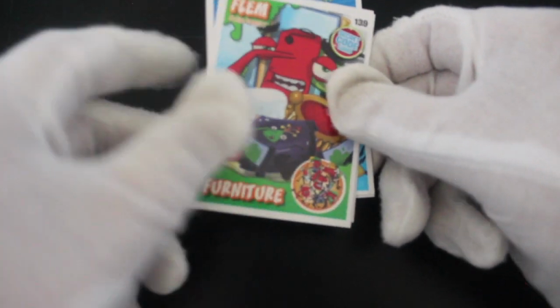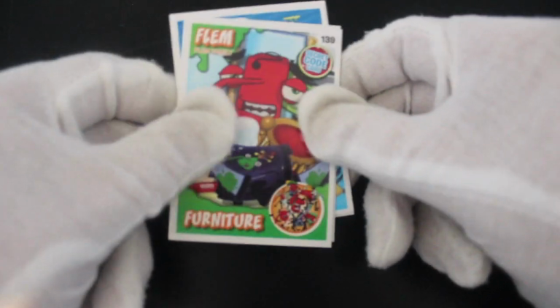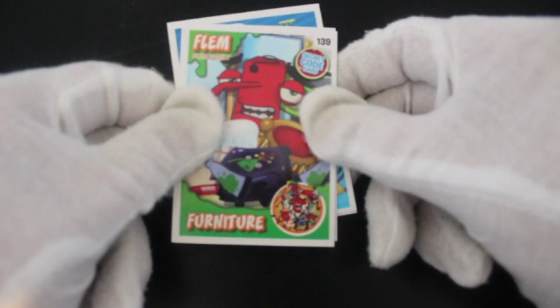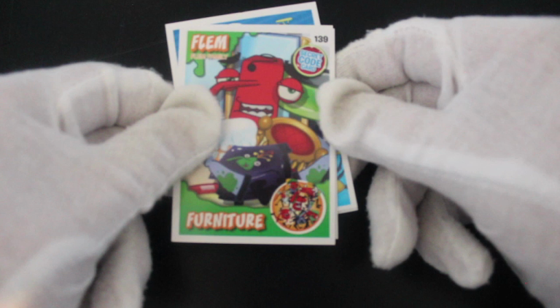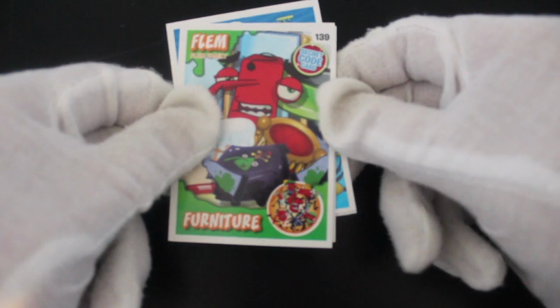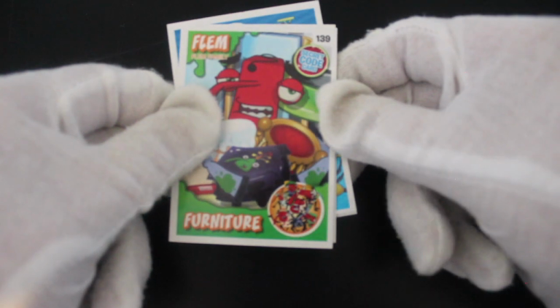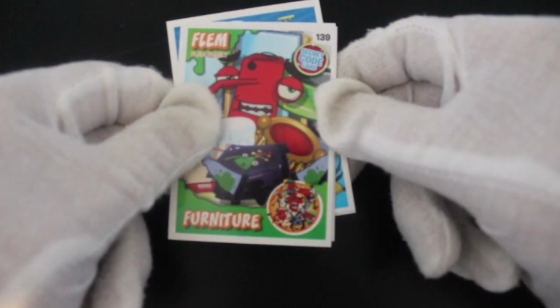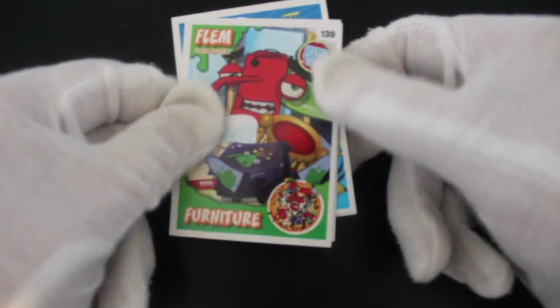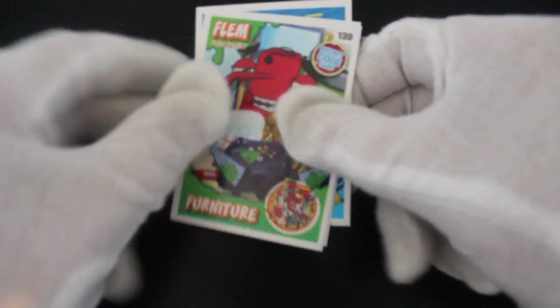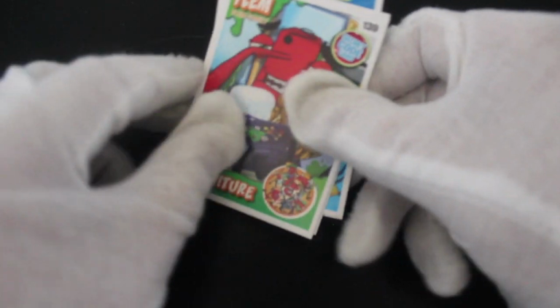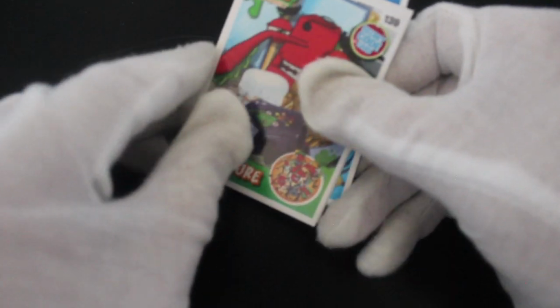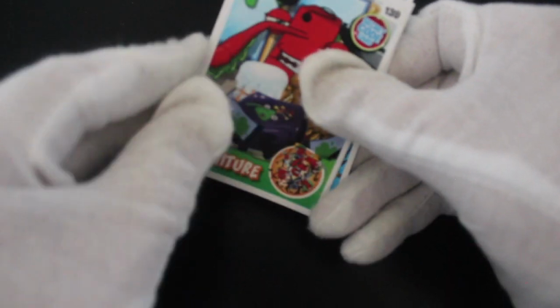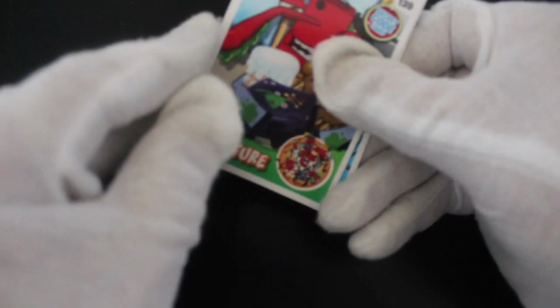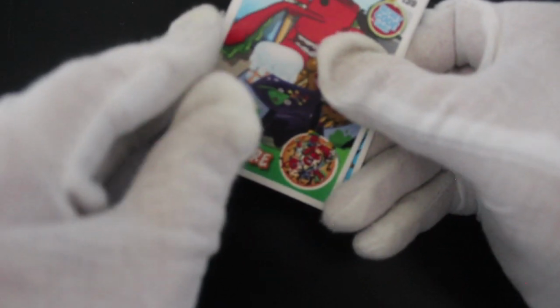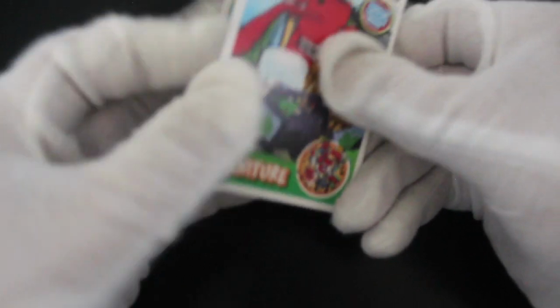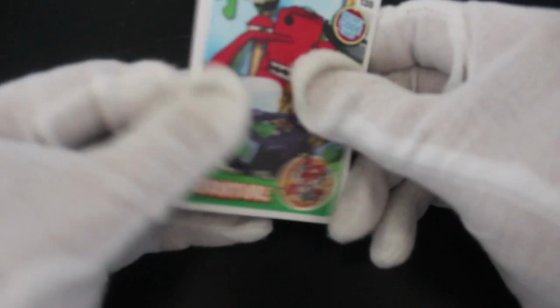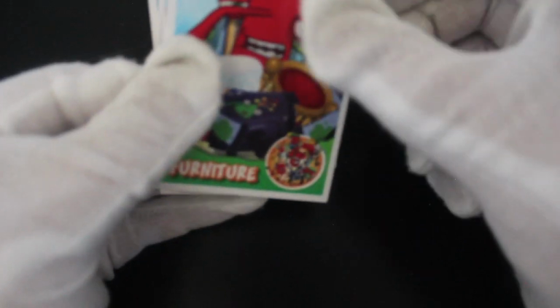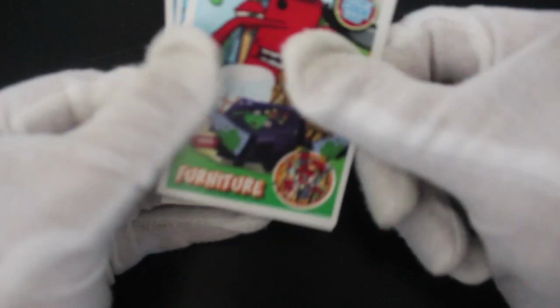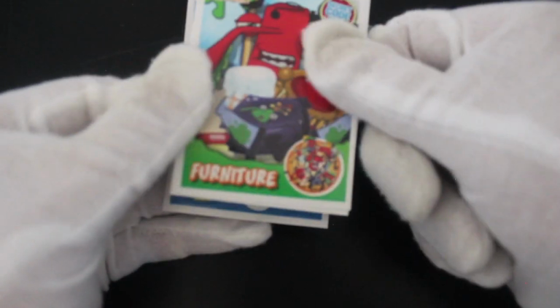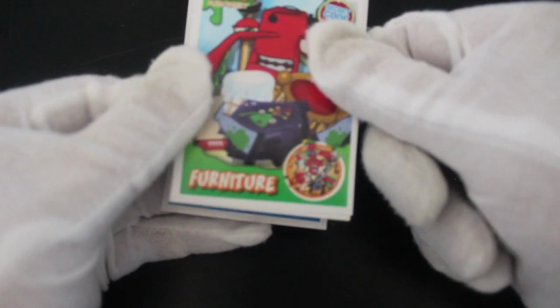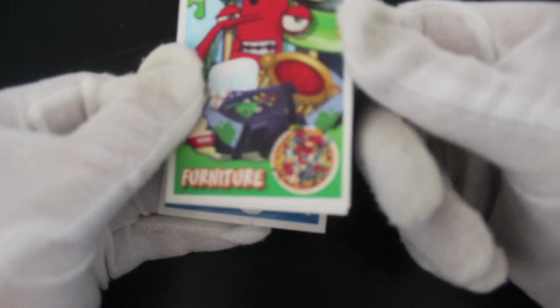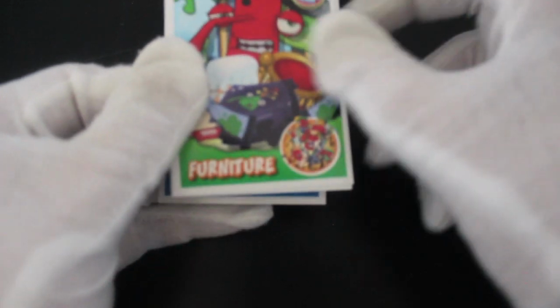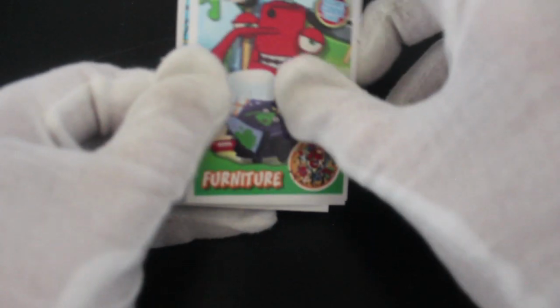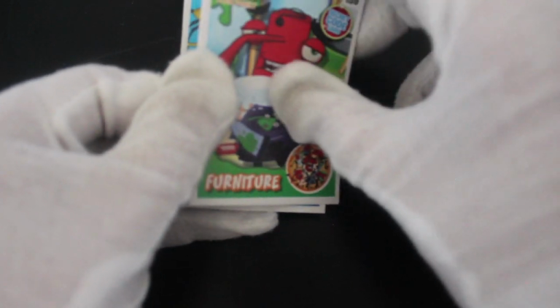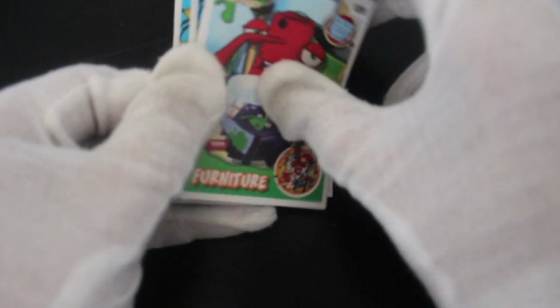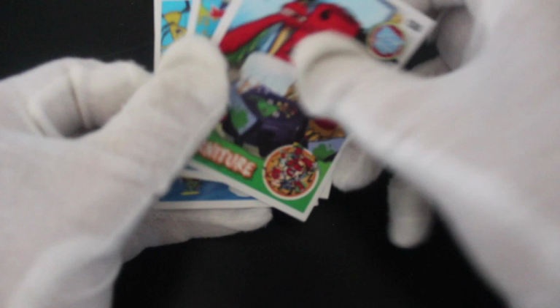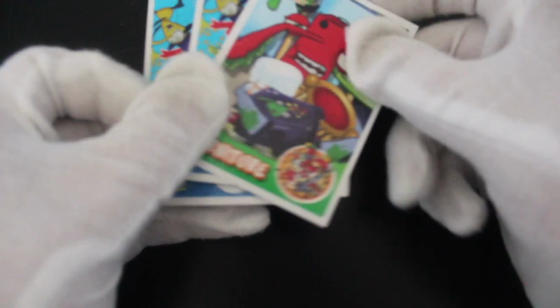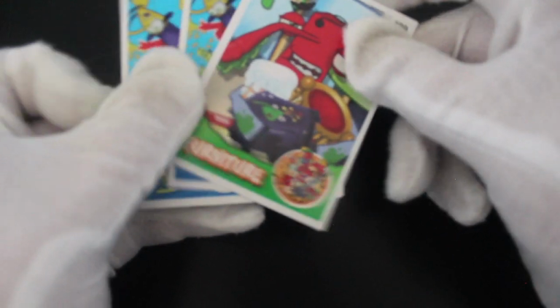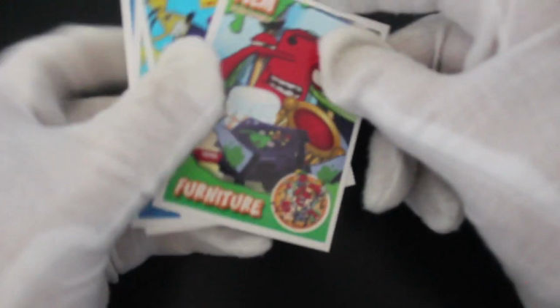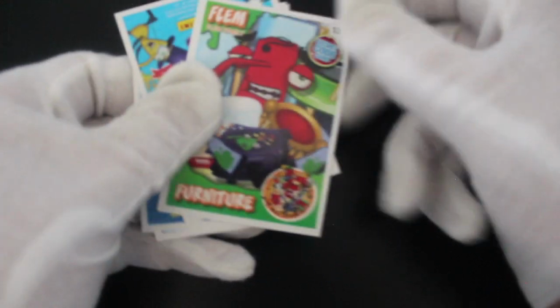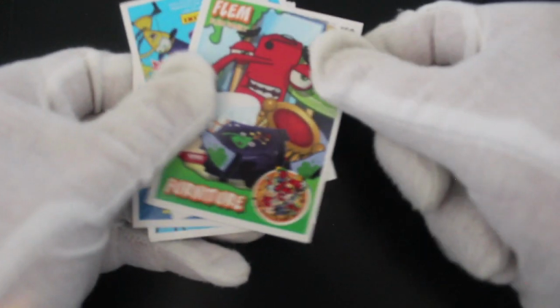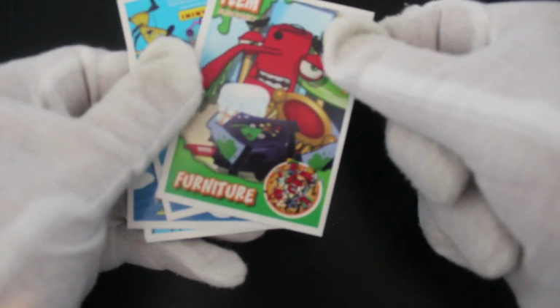Furniture. Secret code card — what's the secret code do, let you into a building with loads of money? We don't know.